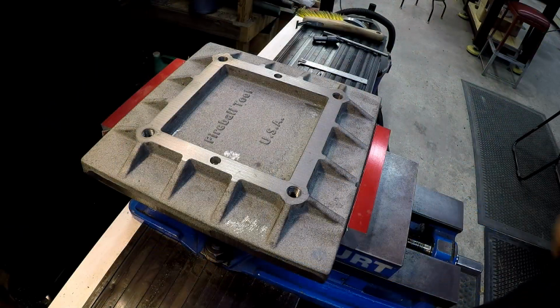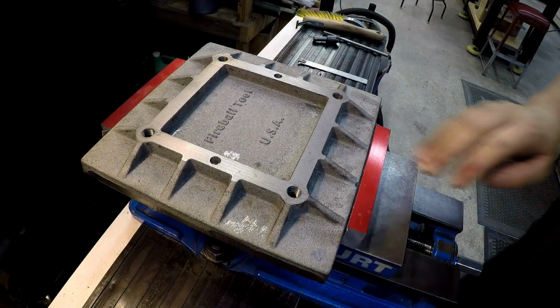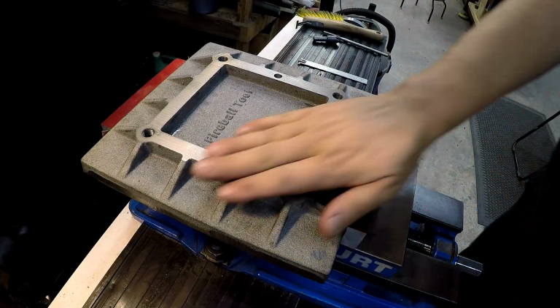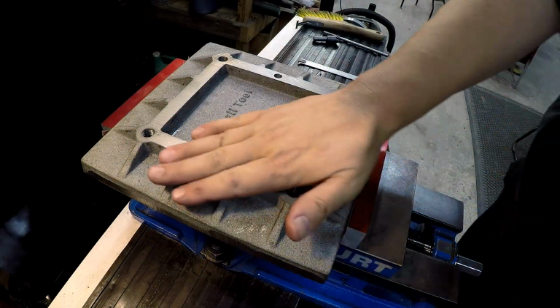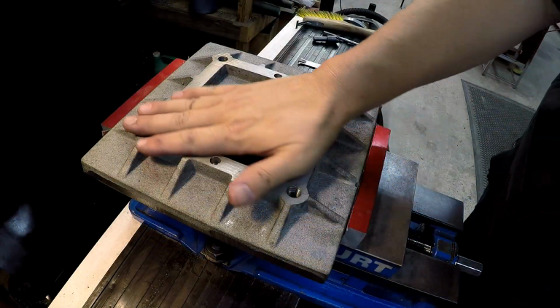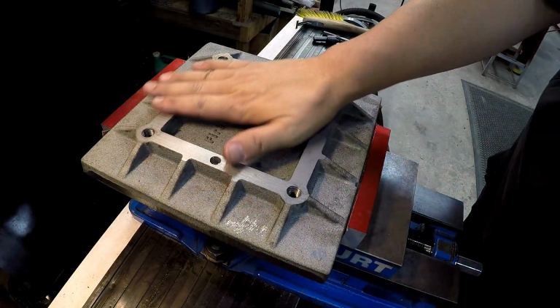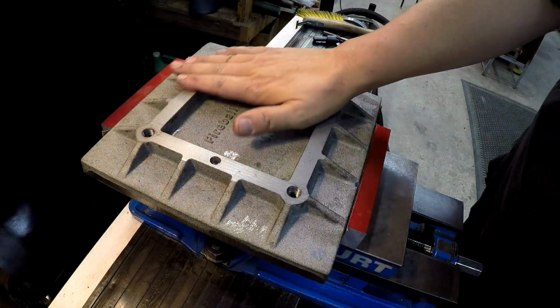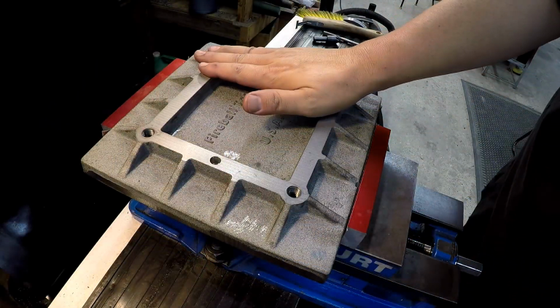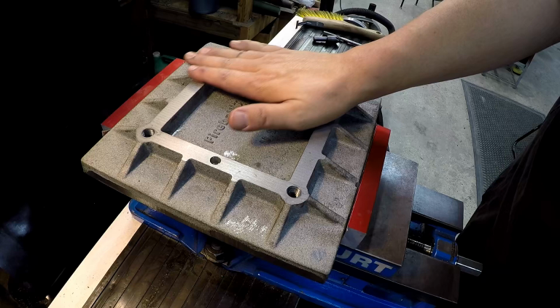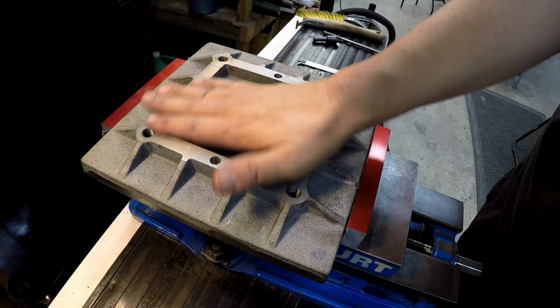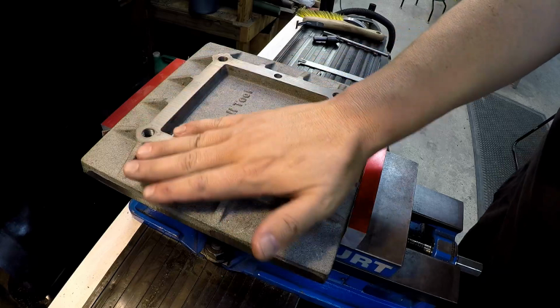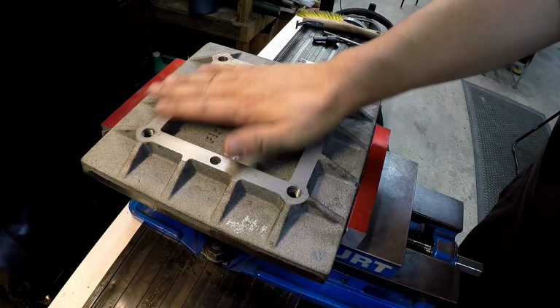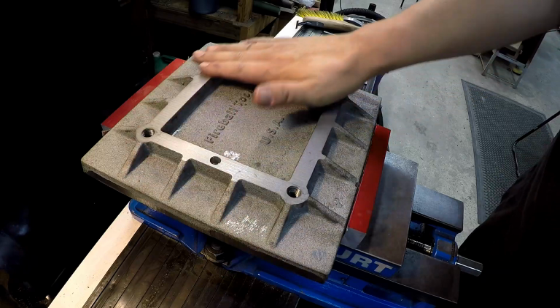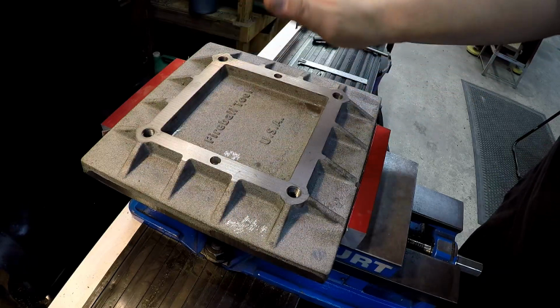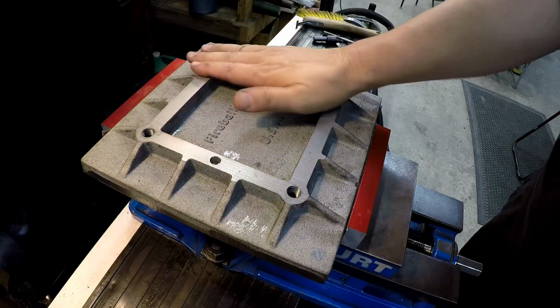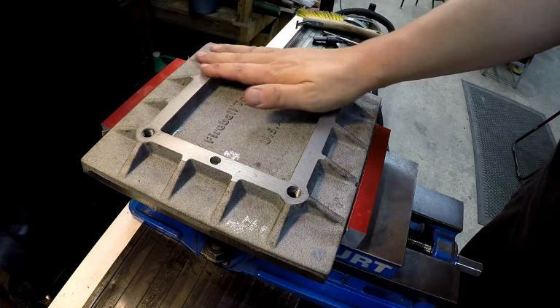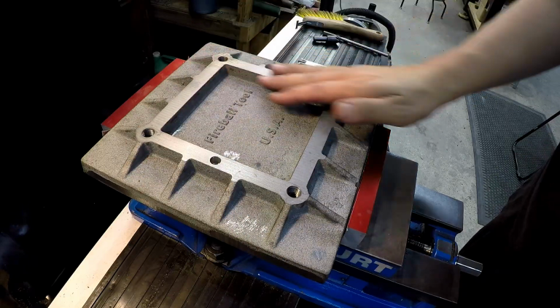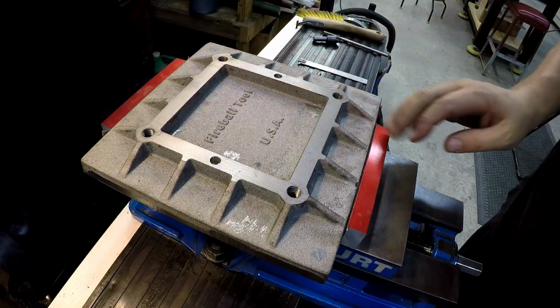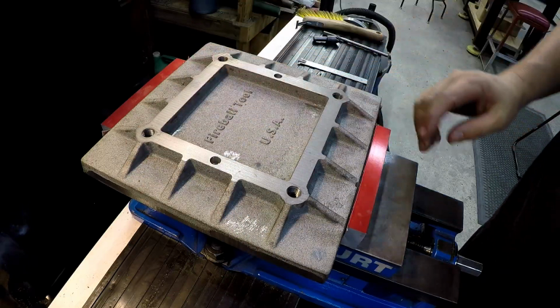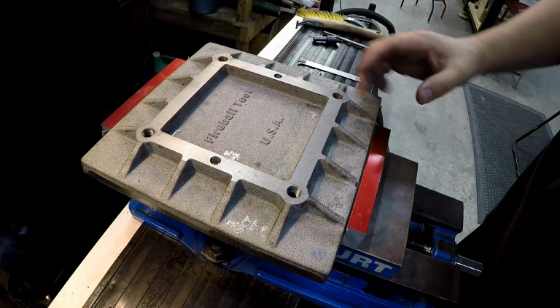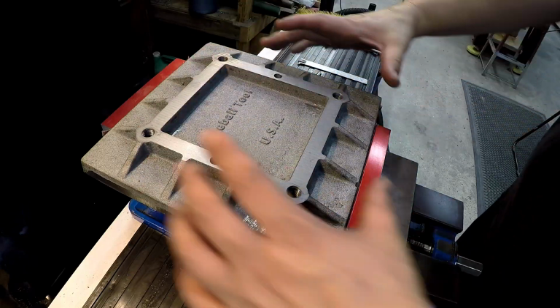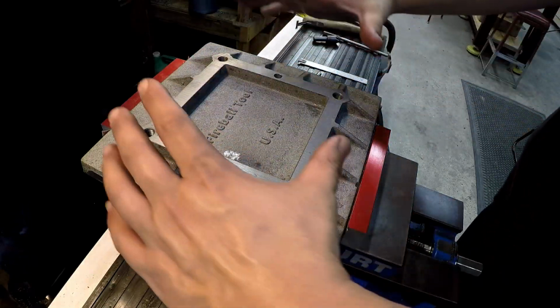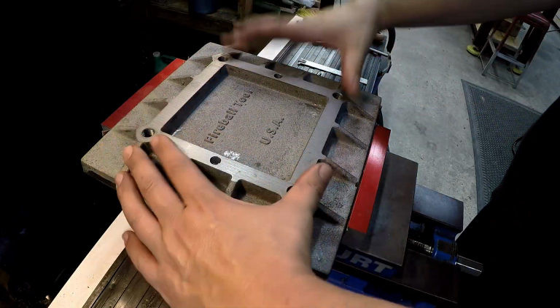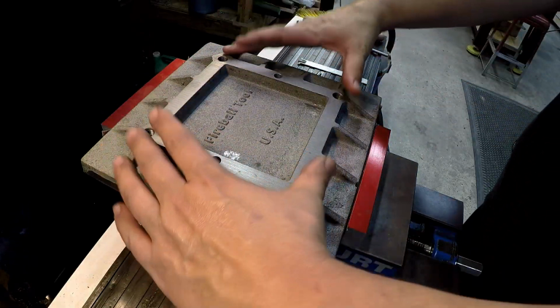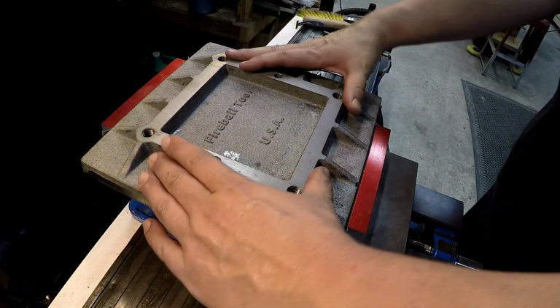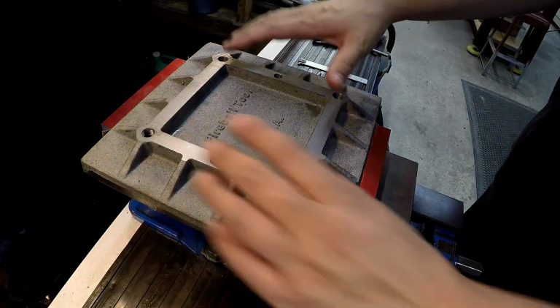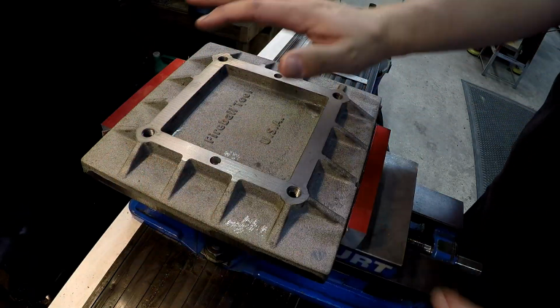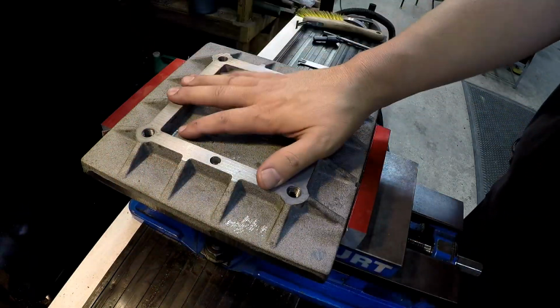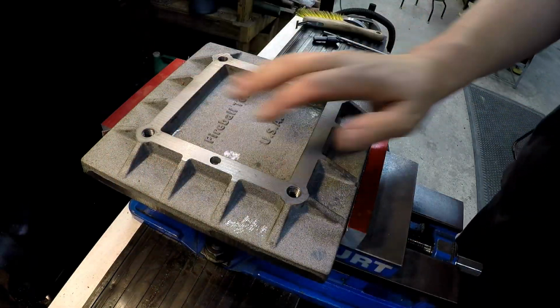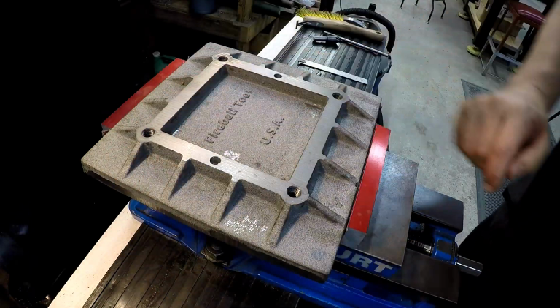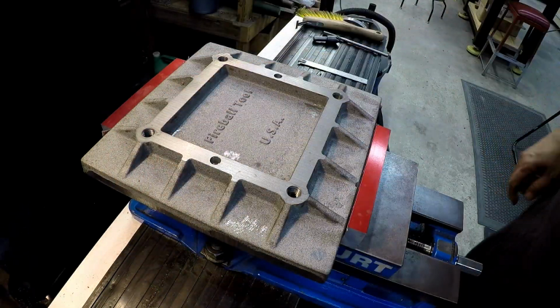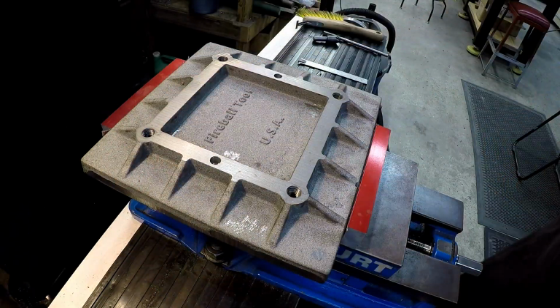This part of it's done, so now we can go ahead and move on to our plate that's going to bolt on there.